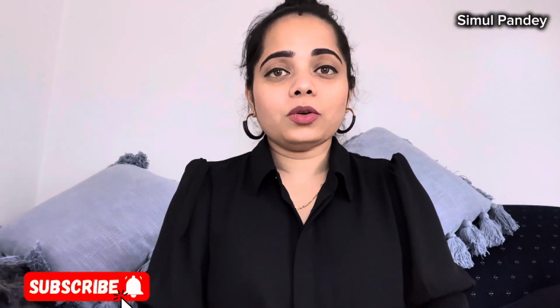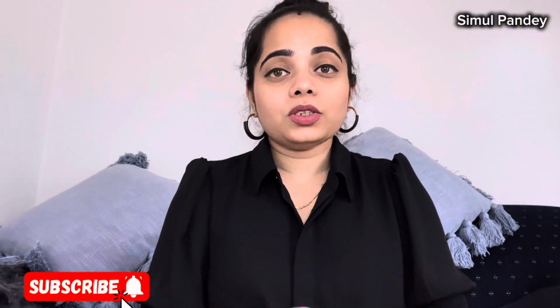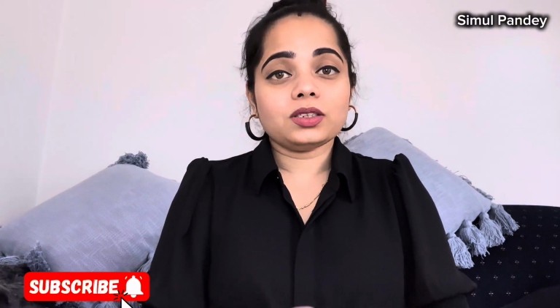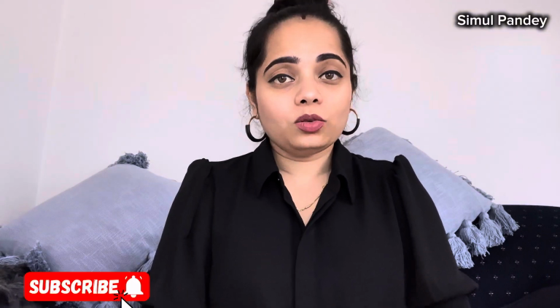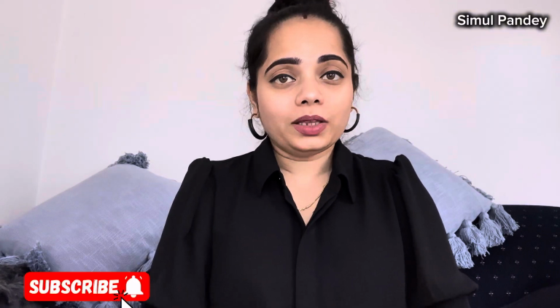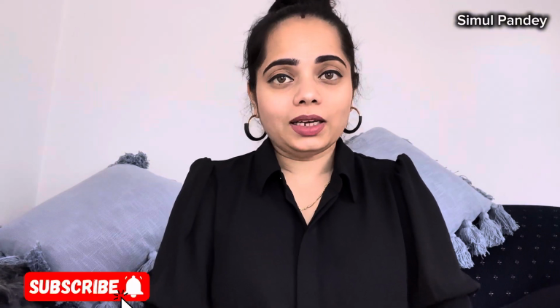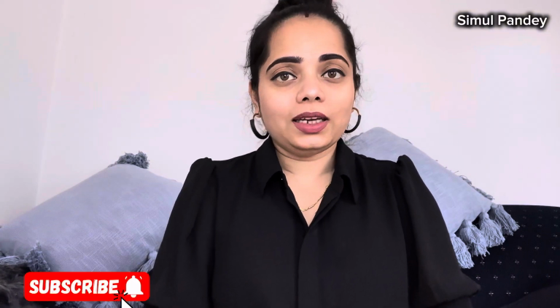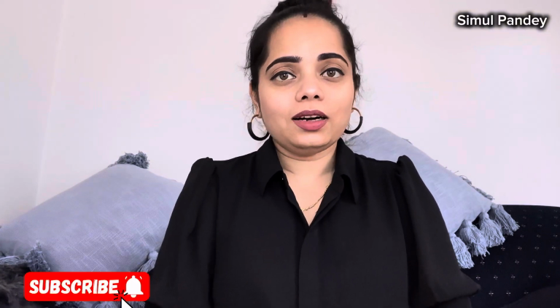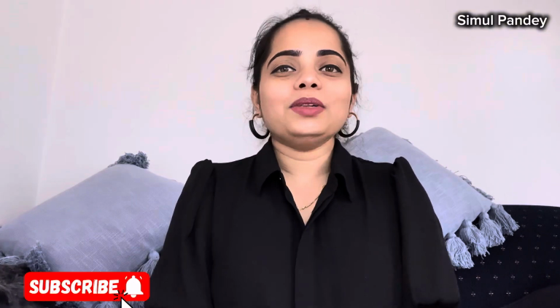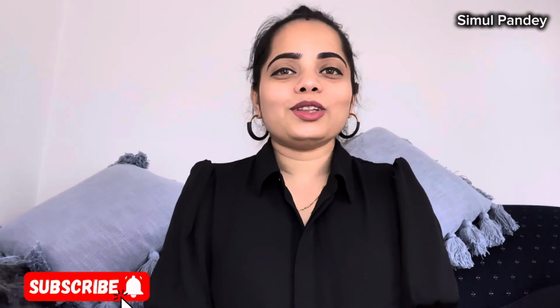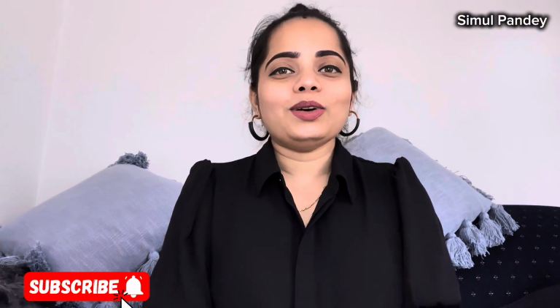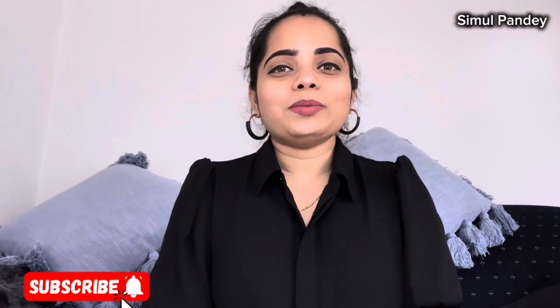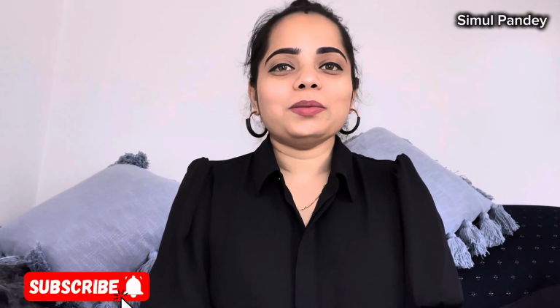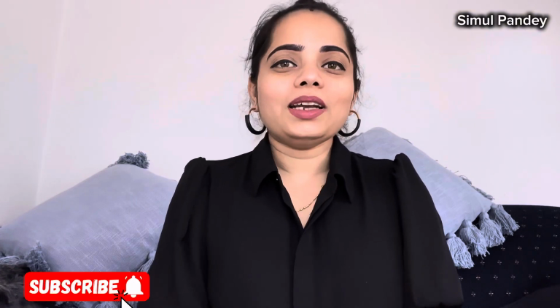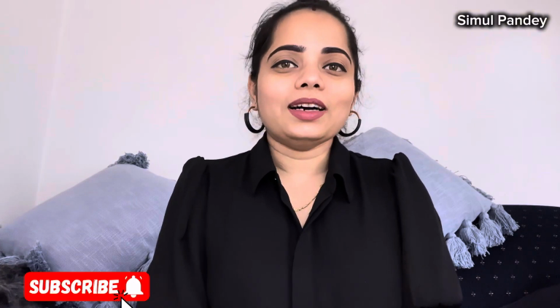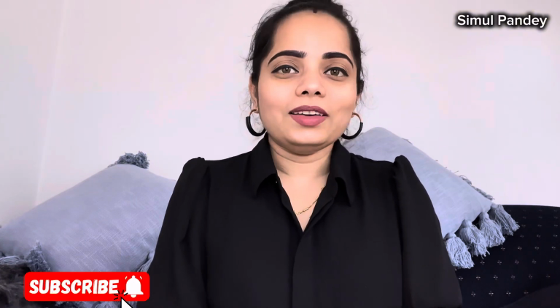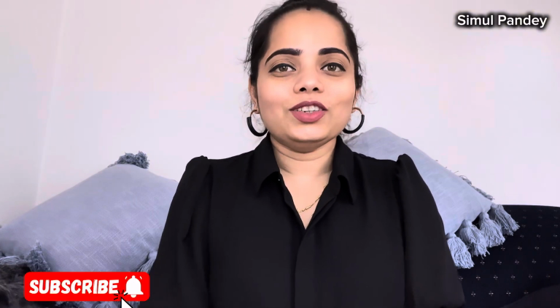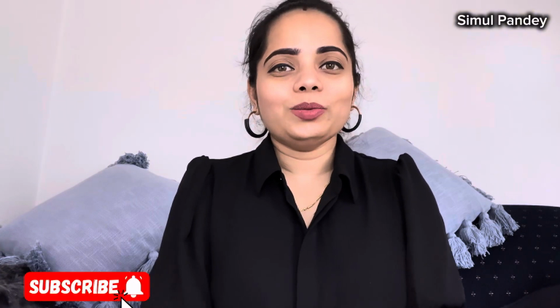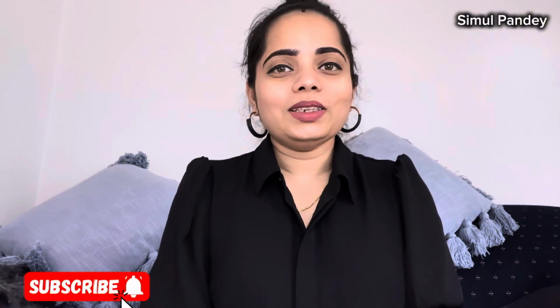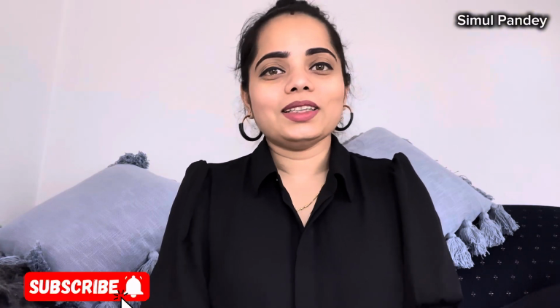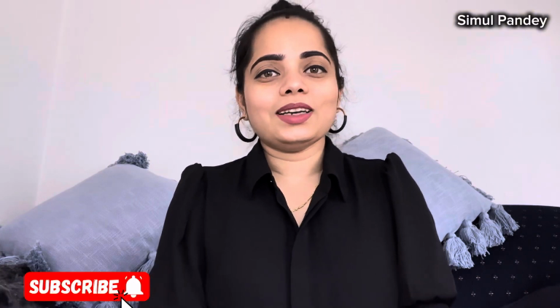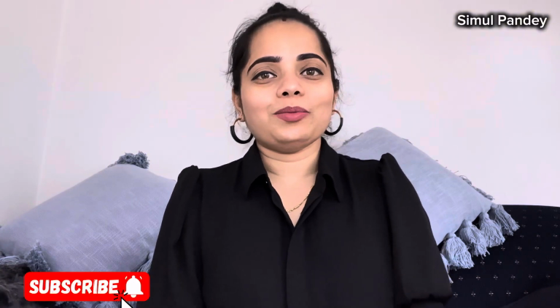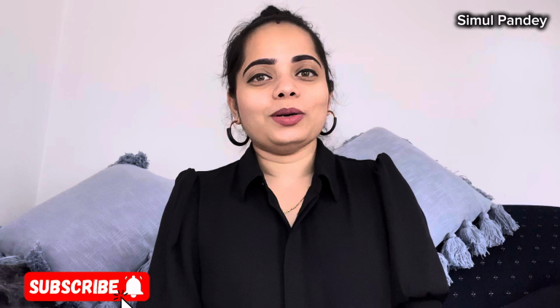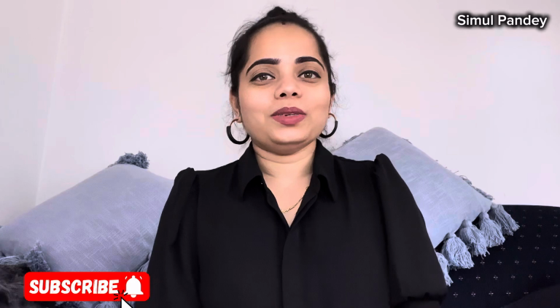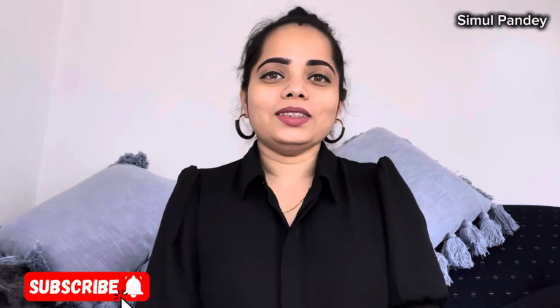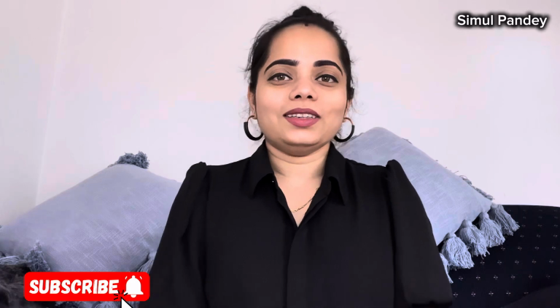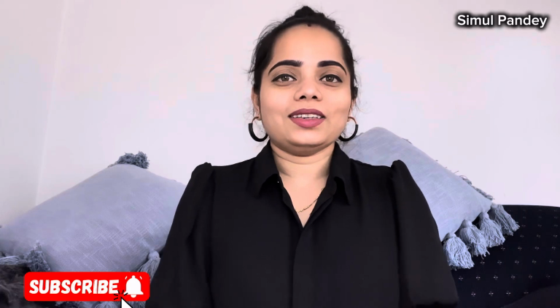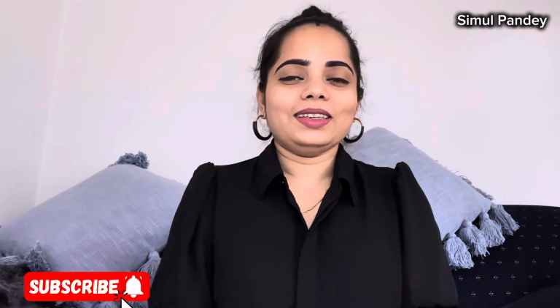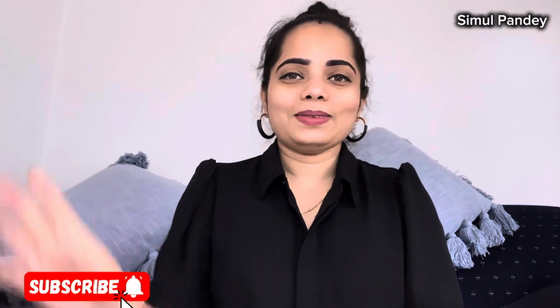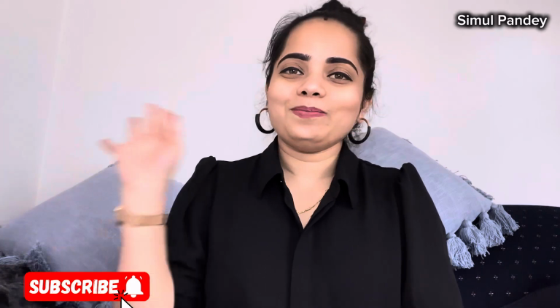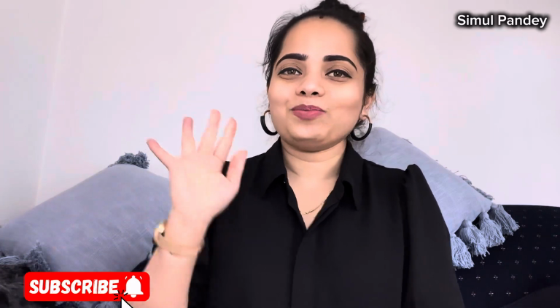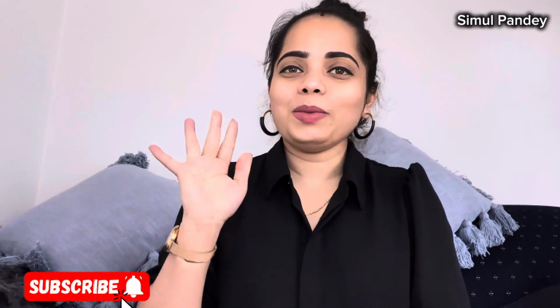How did you feel? I'll see you in the next video. Till then, keep your attention. Goodbye.